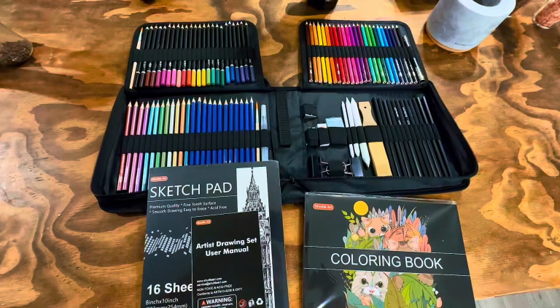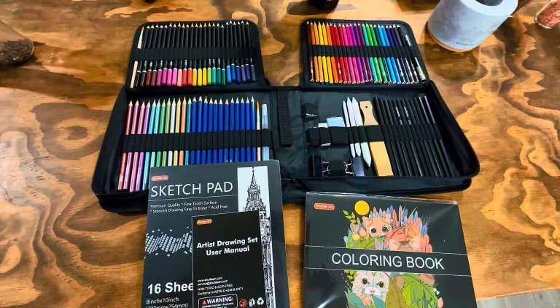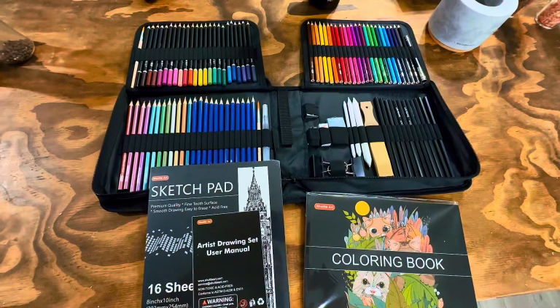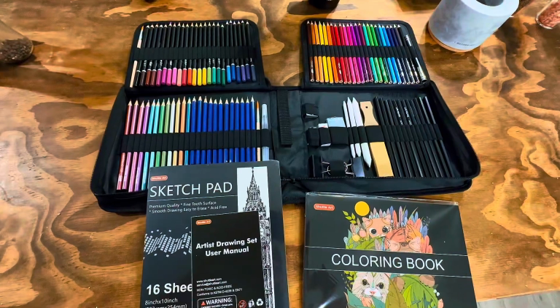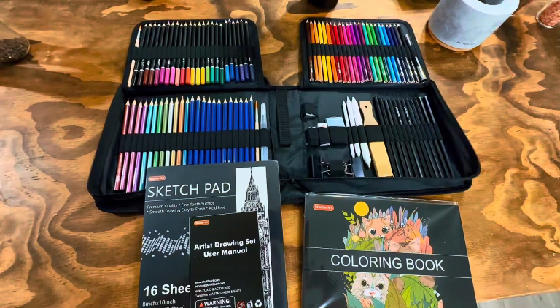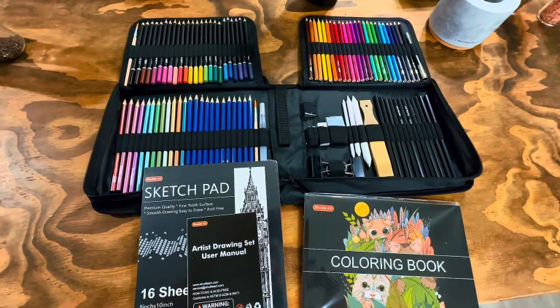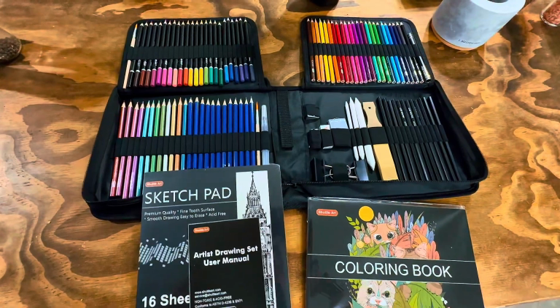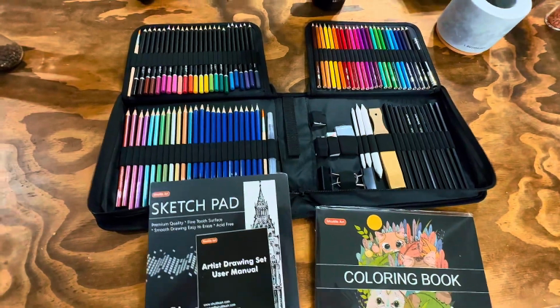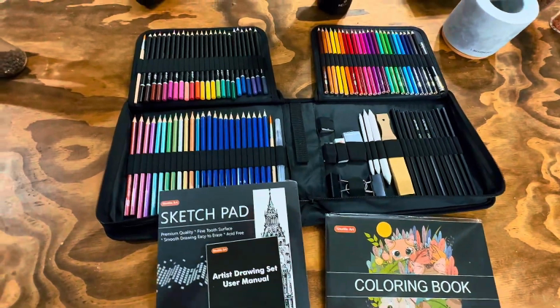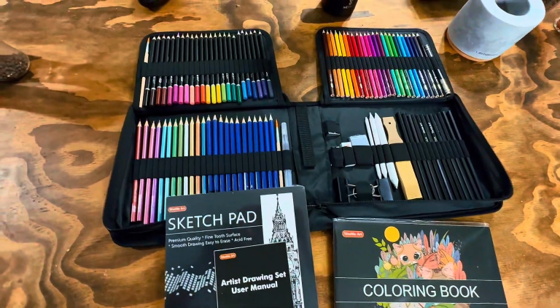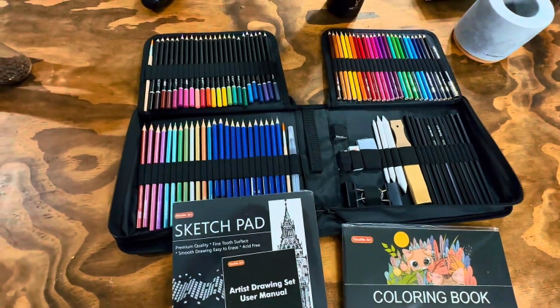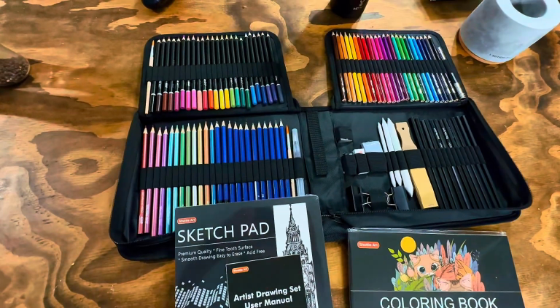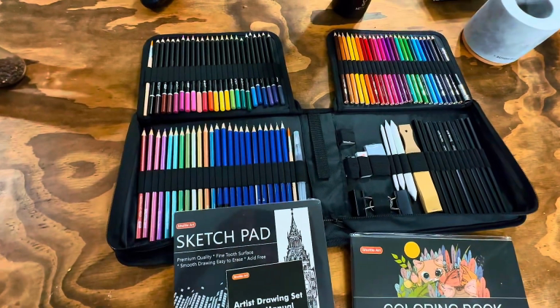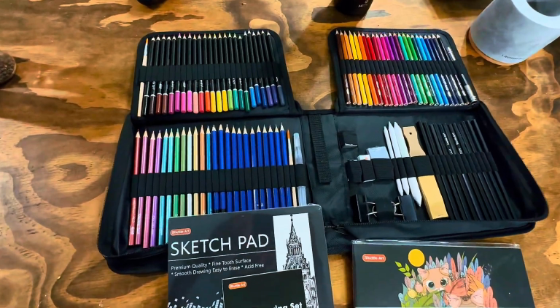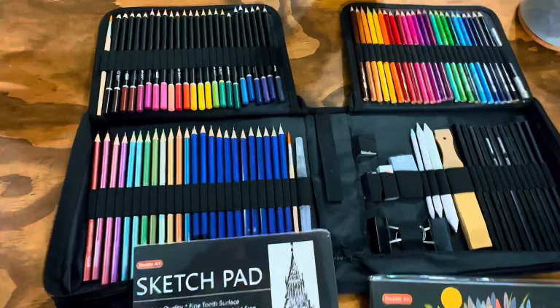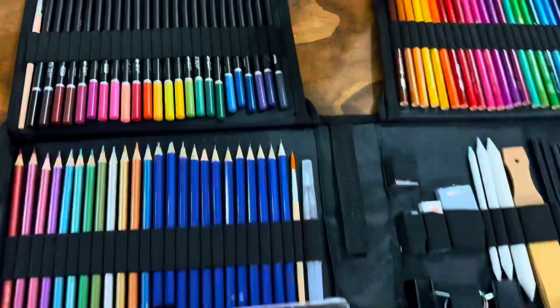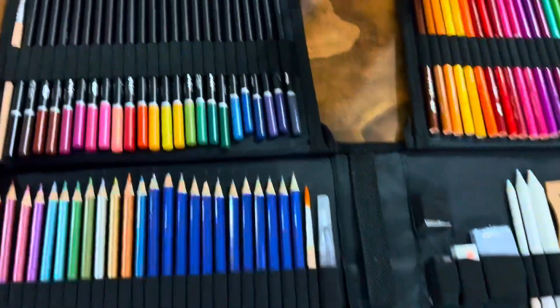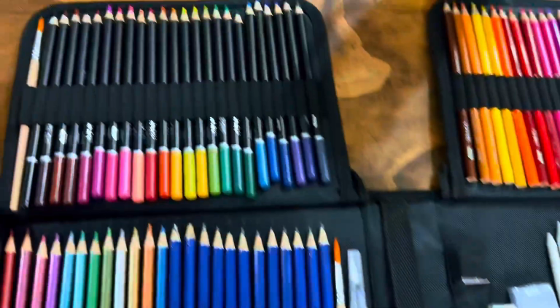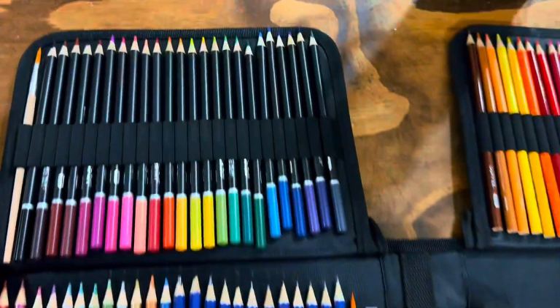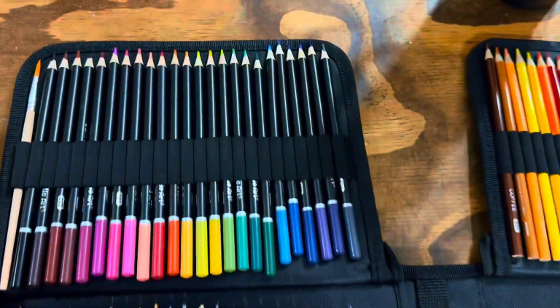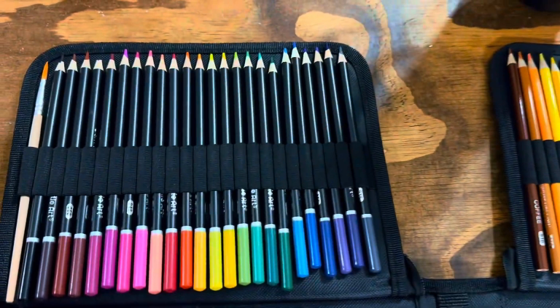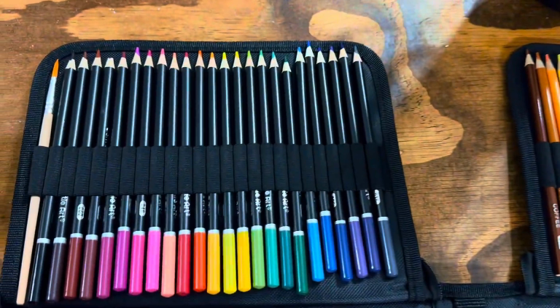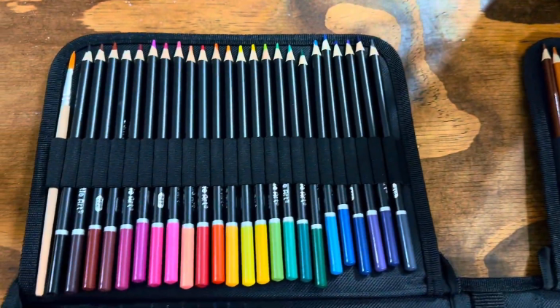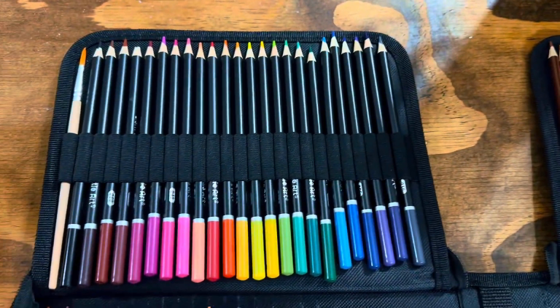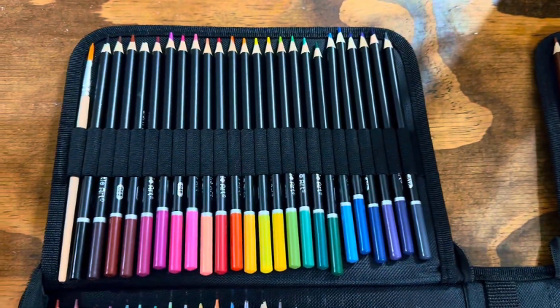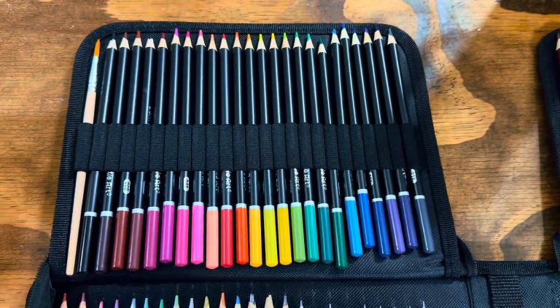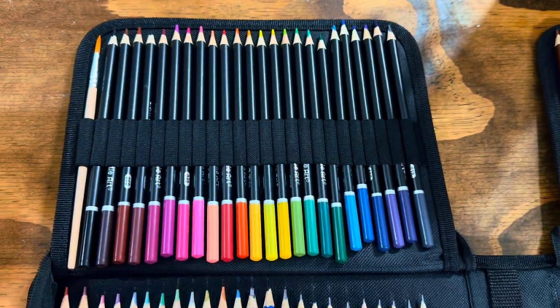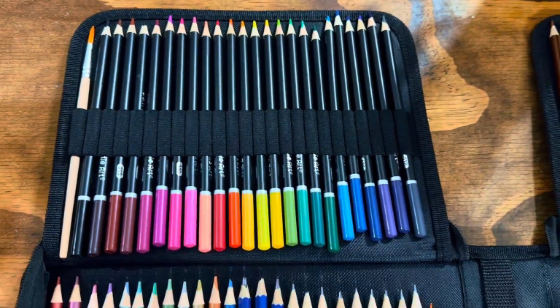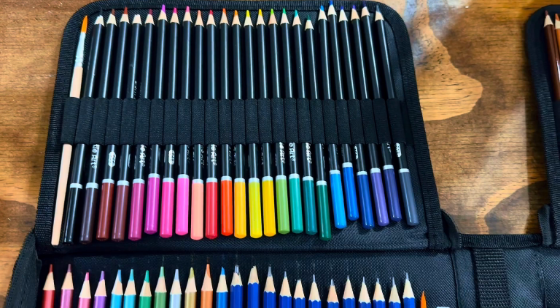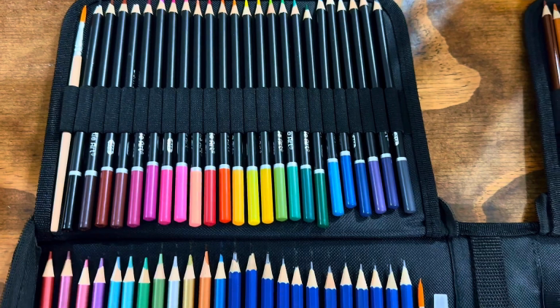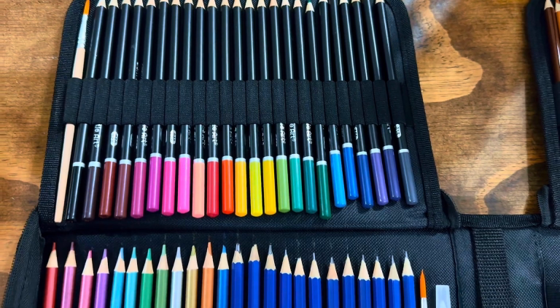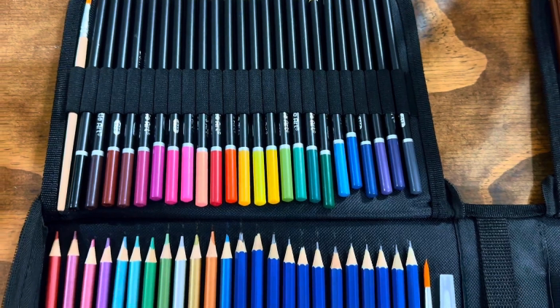Introducing the Shuttle Art Pencil Kit, the ultimate drawing and sketching set for kids, adults, and professional artists.